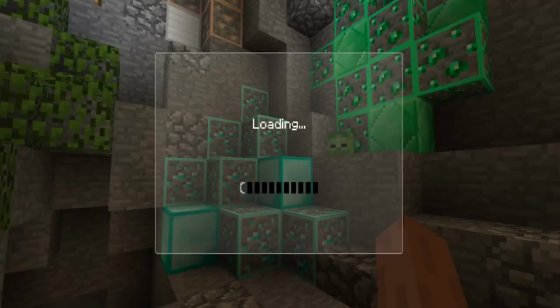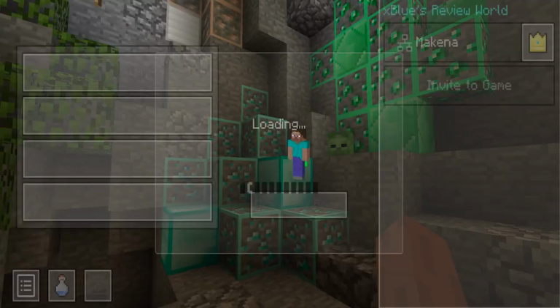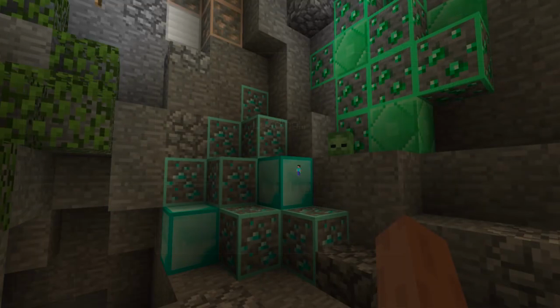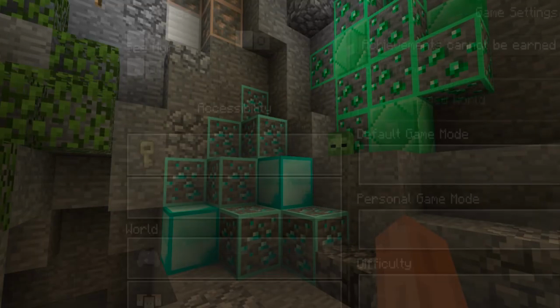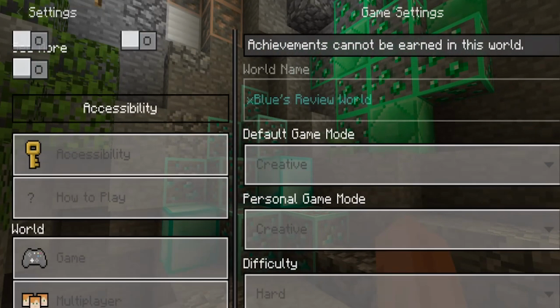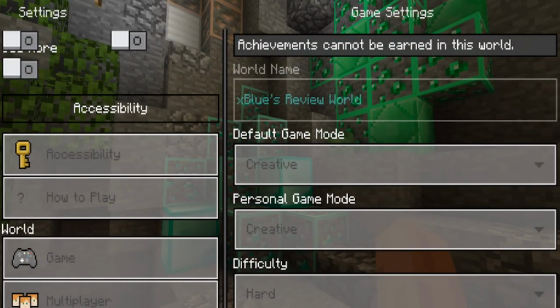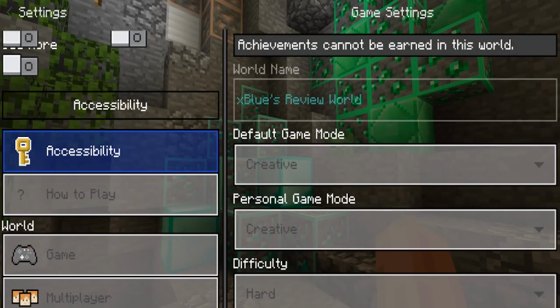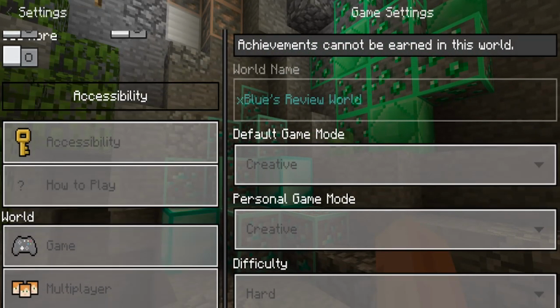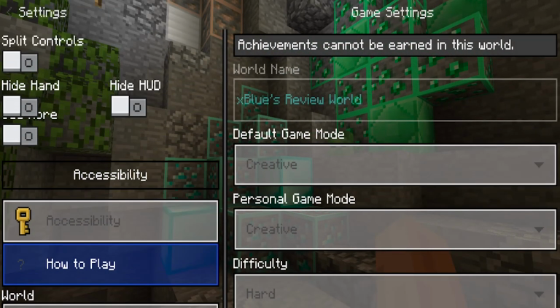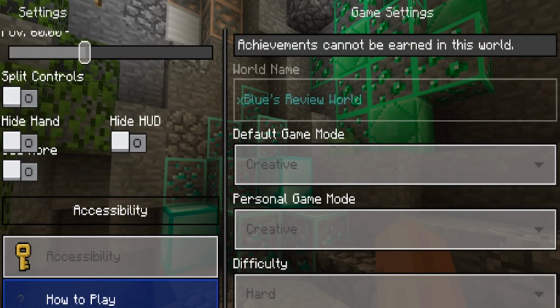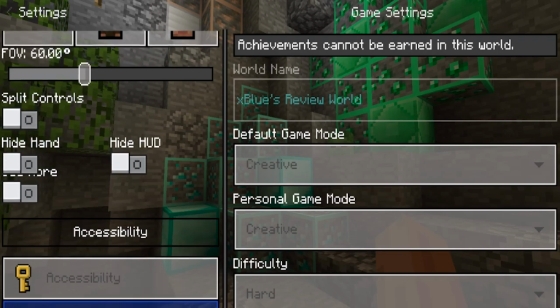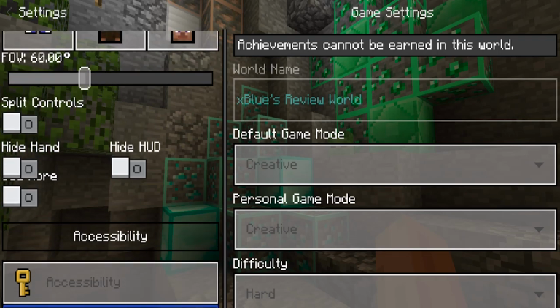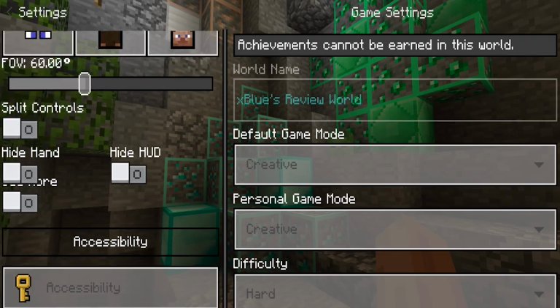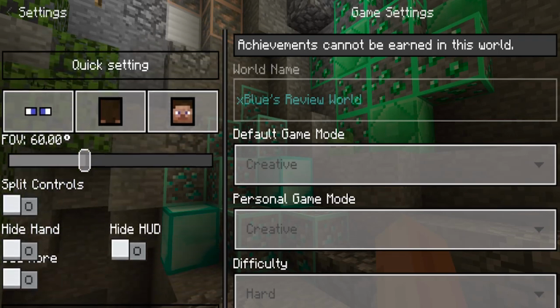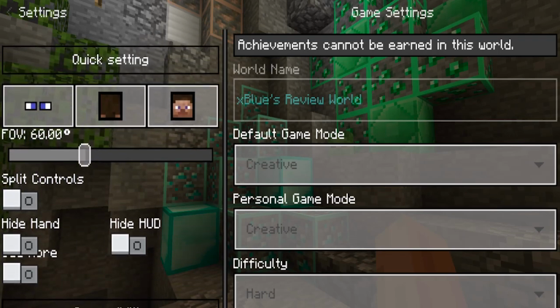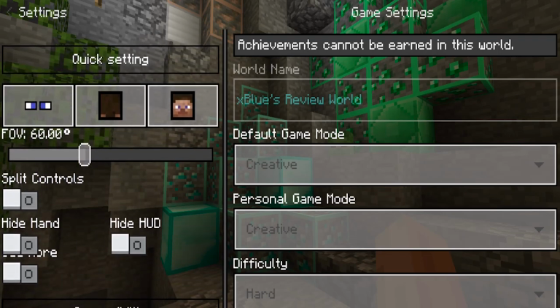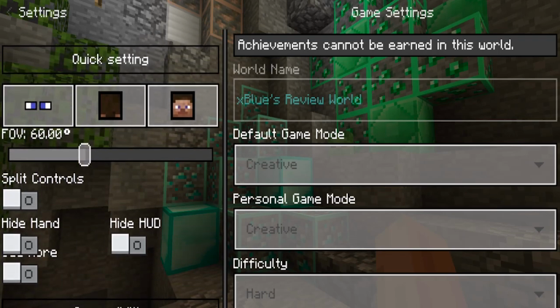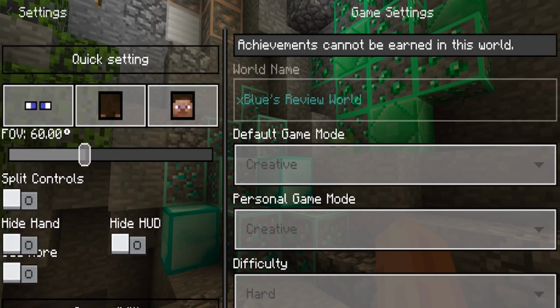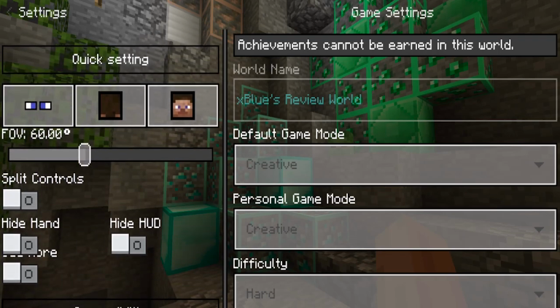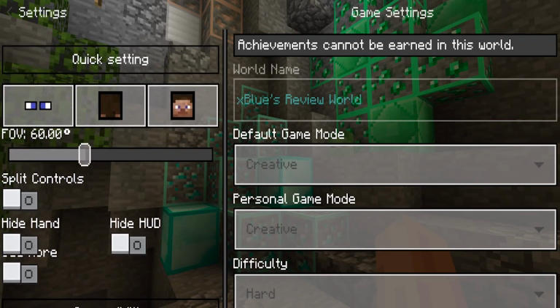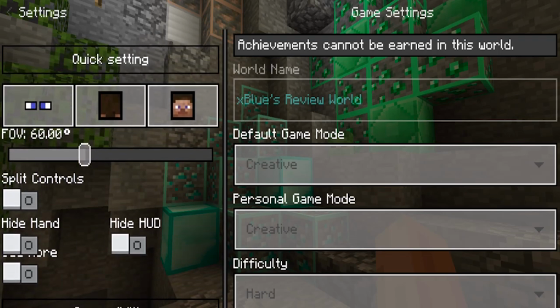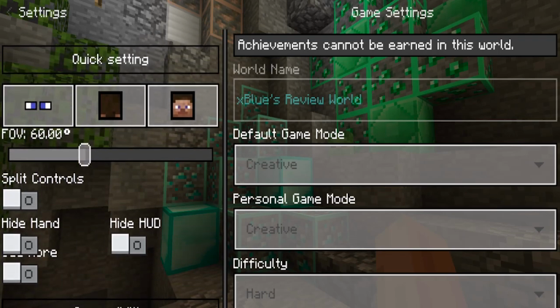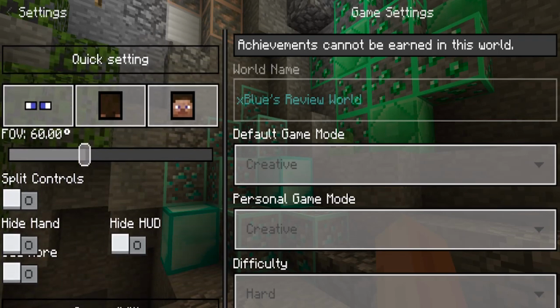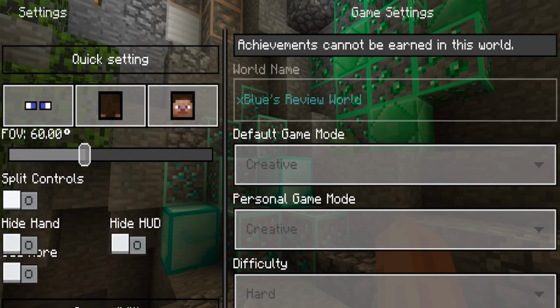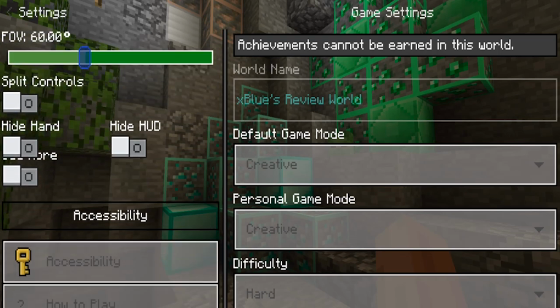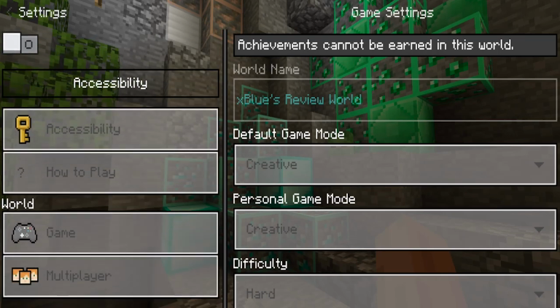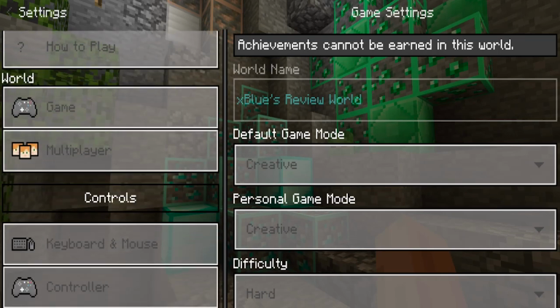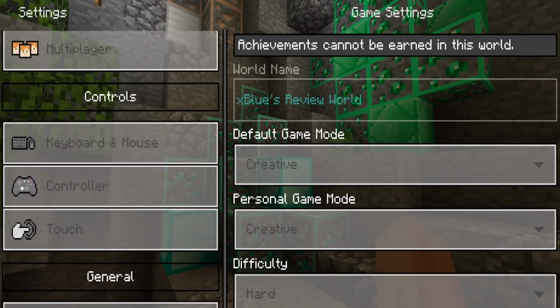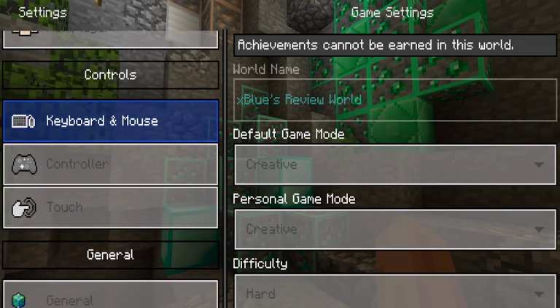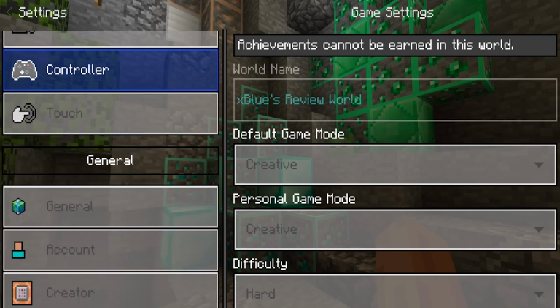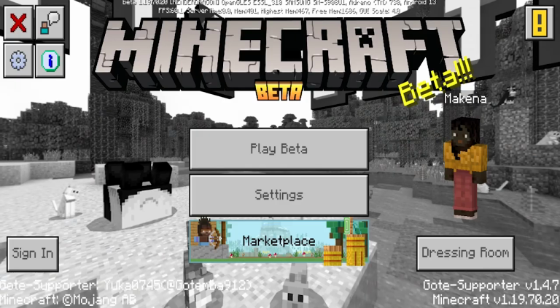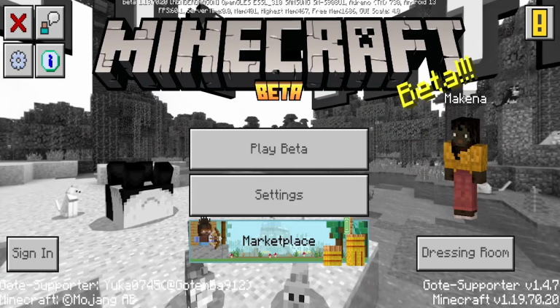Here's how the settings of the client look. As you can tell, they made it much better, and there are some quick toggles on the left side.